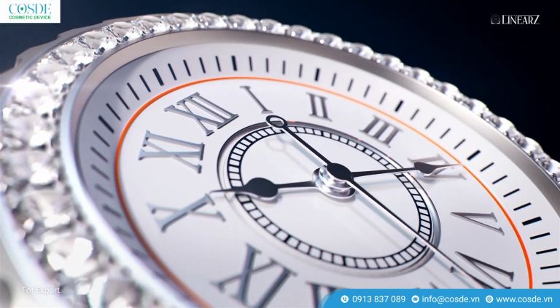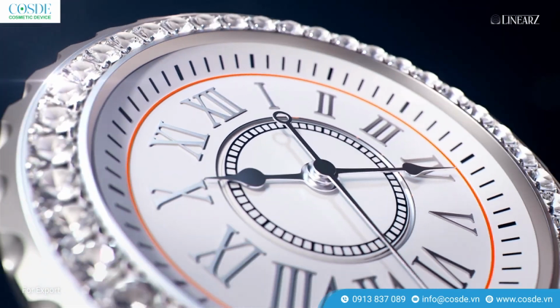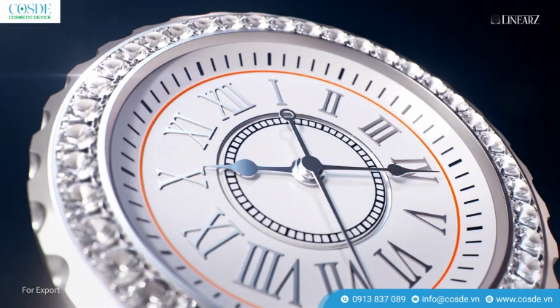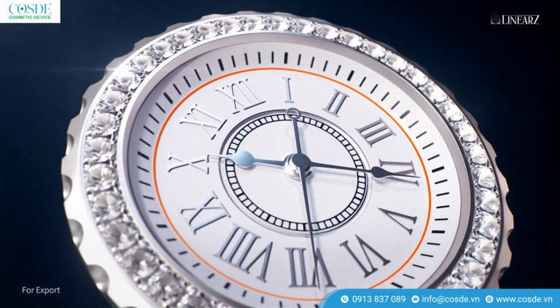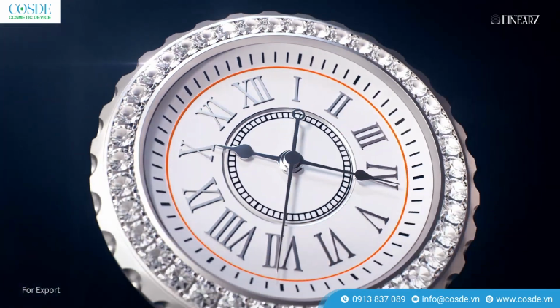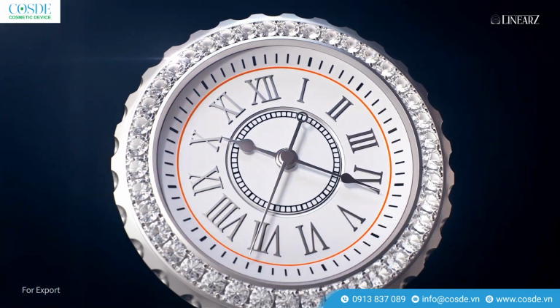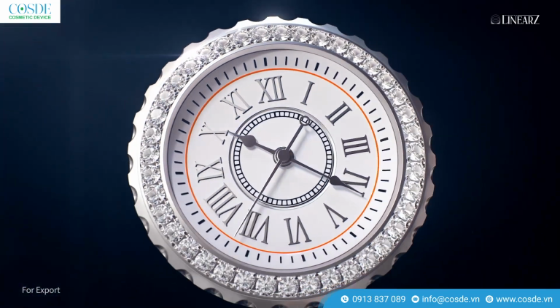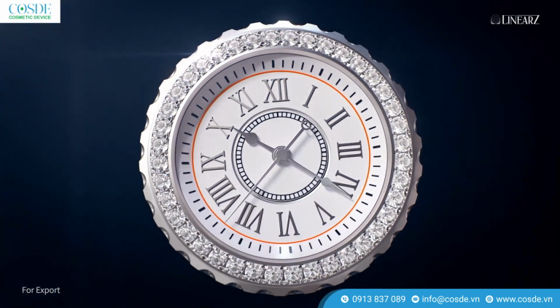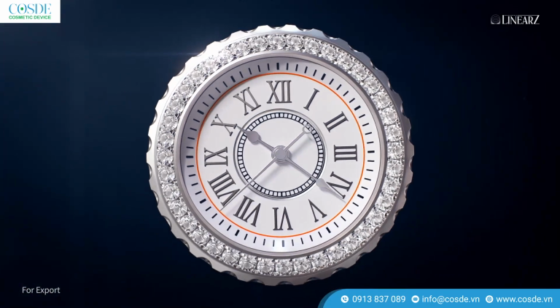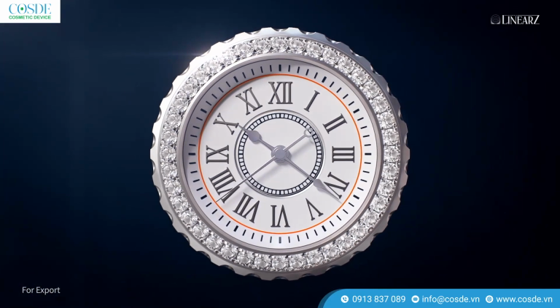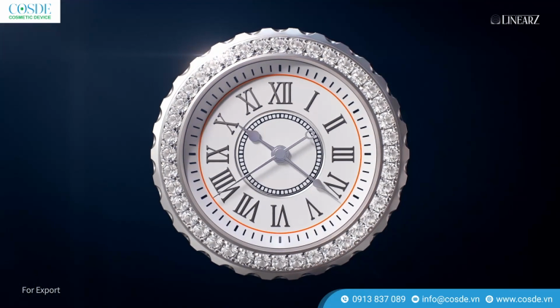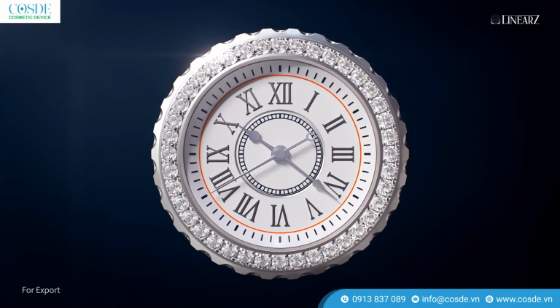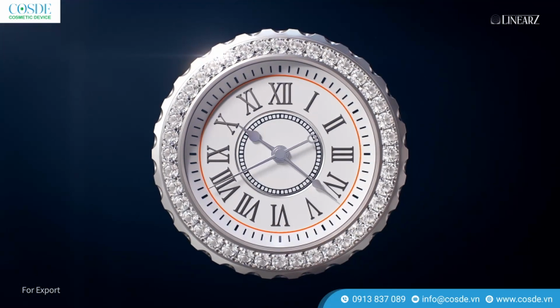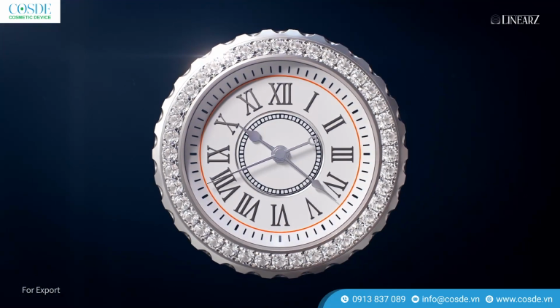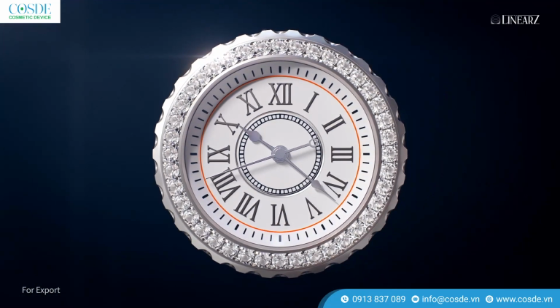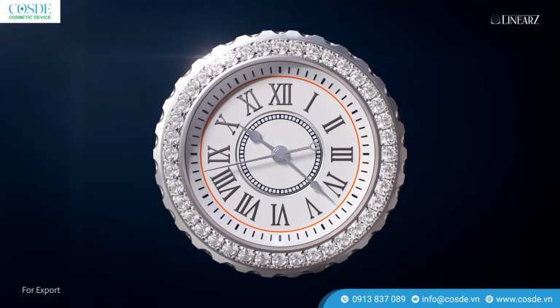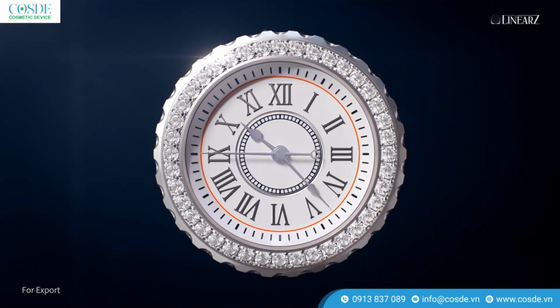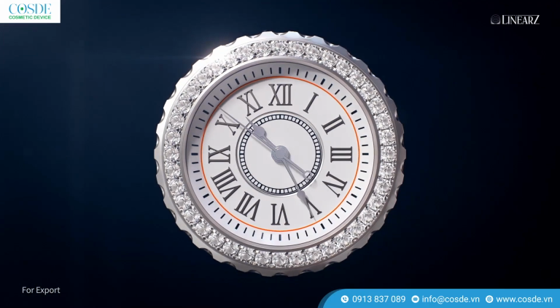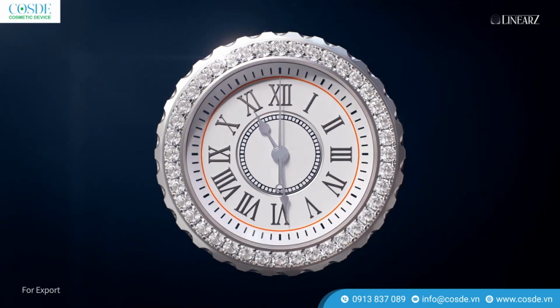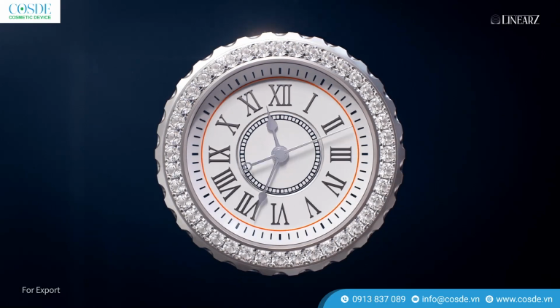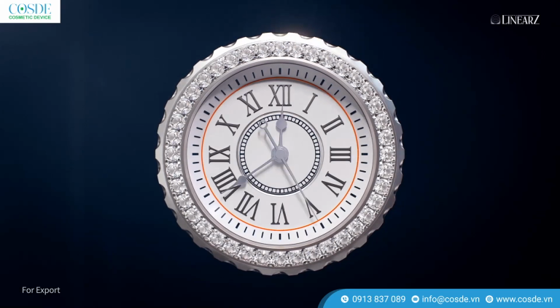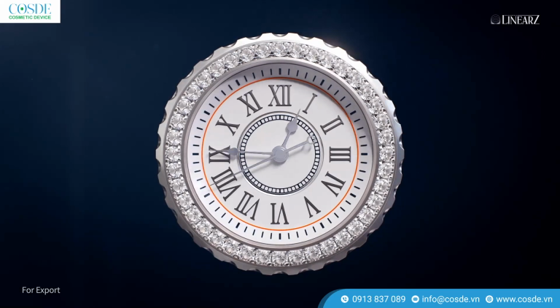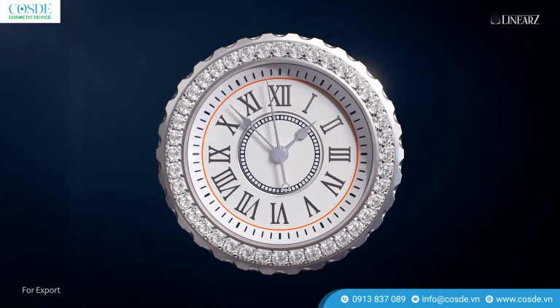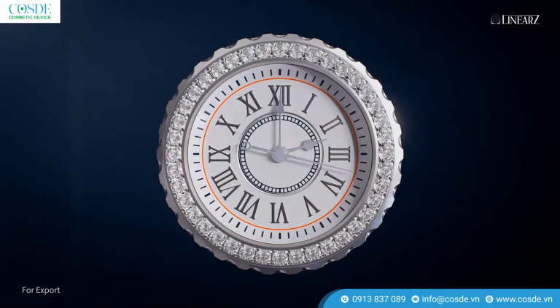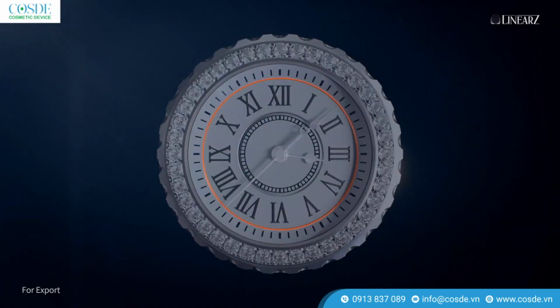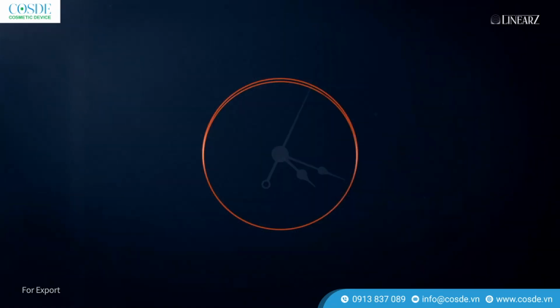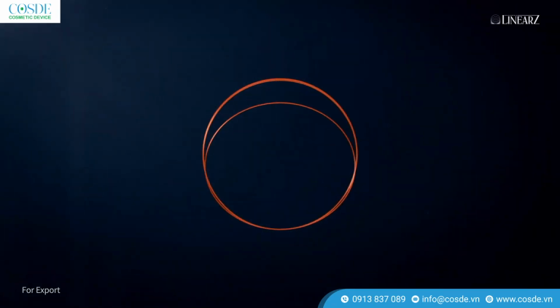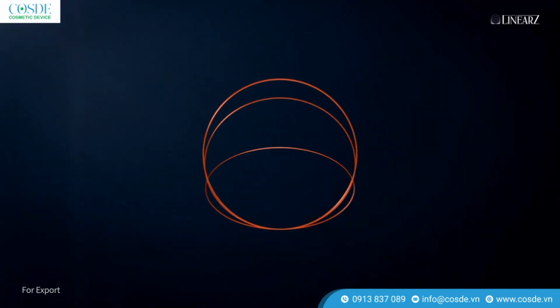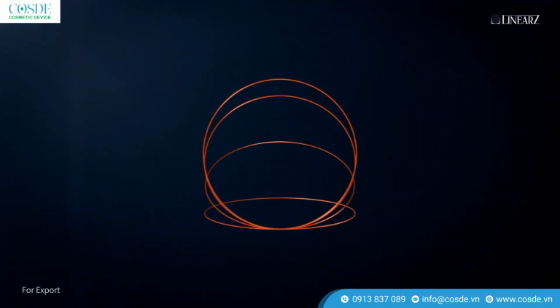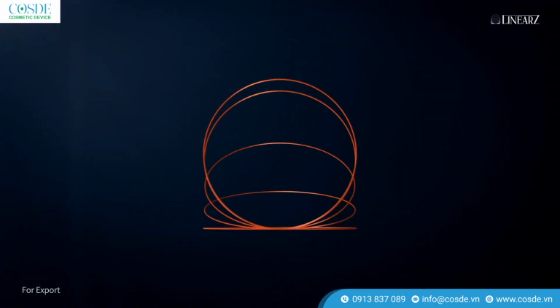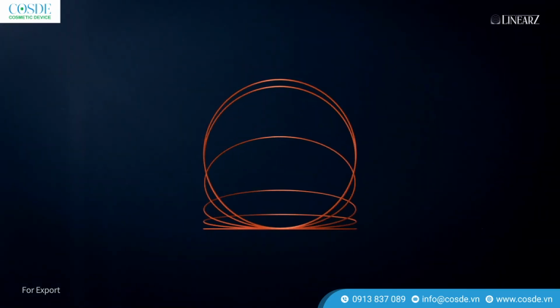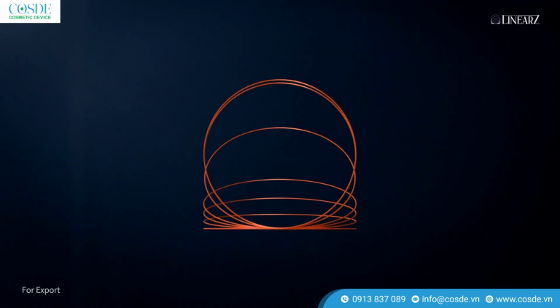JASYS does not have time, so JASYS is ahead of its time.